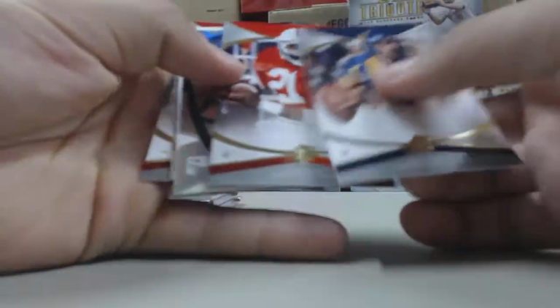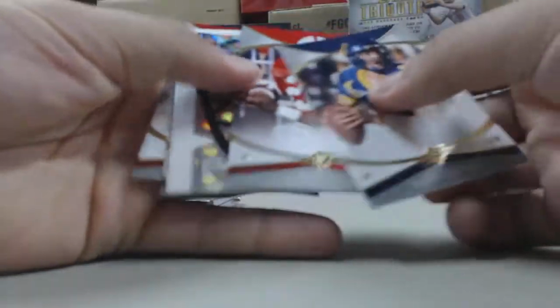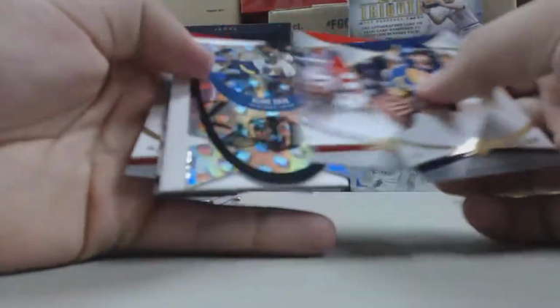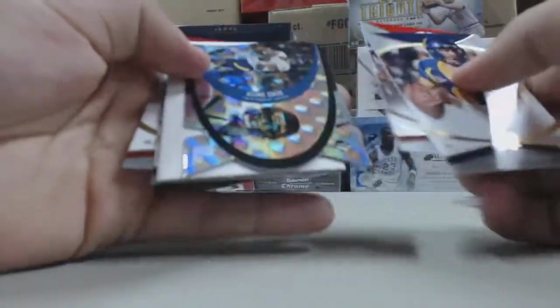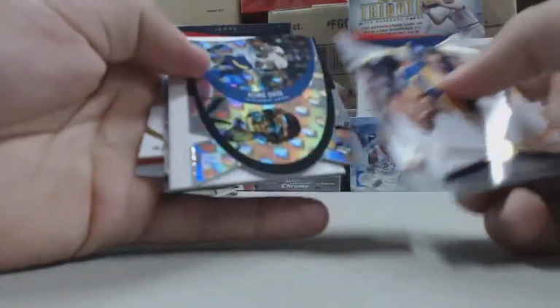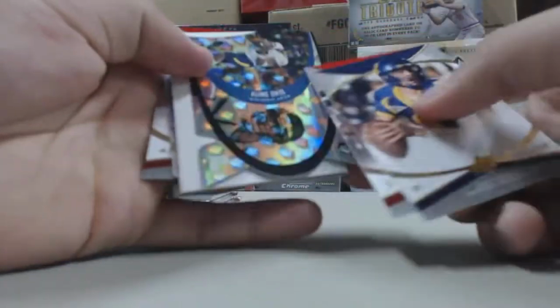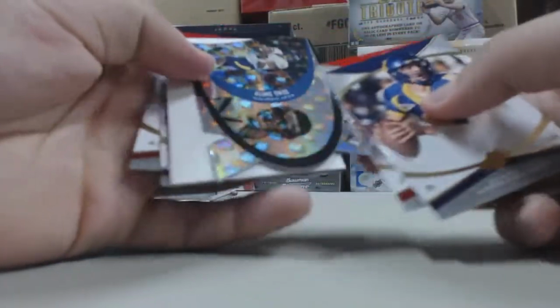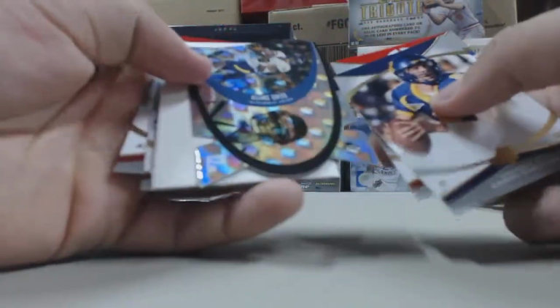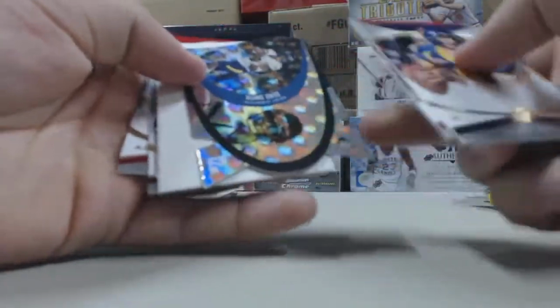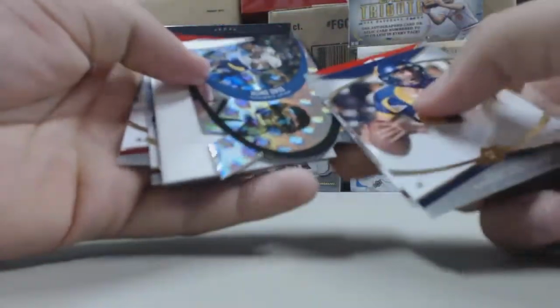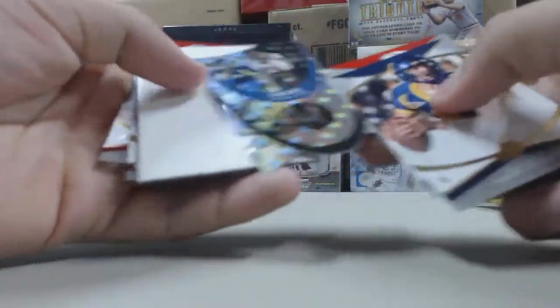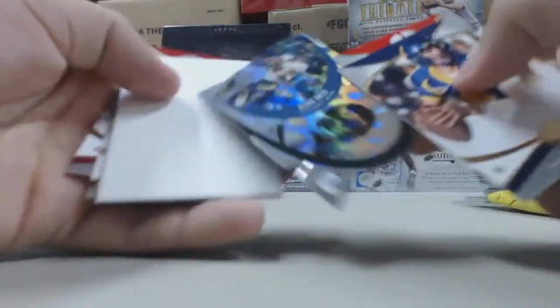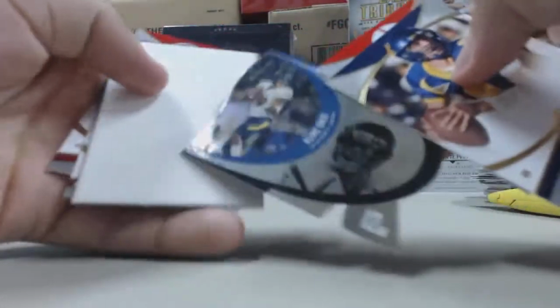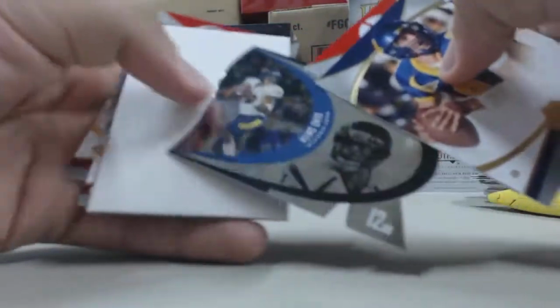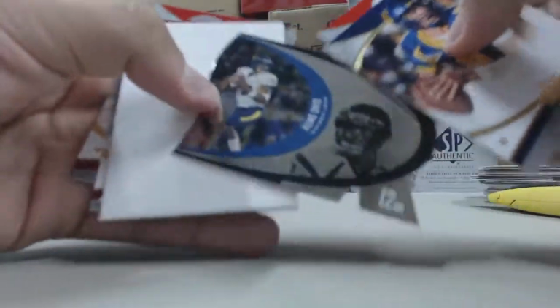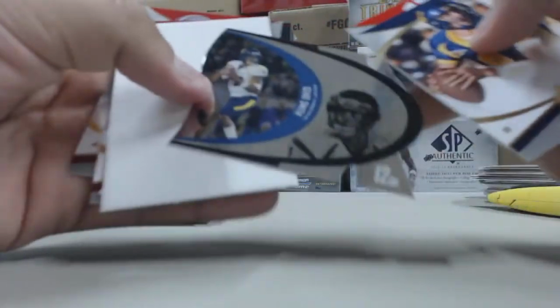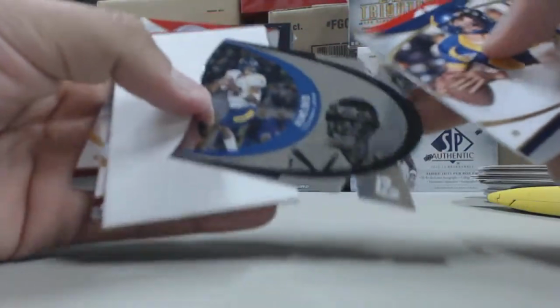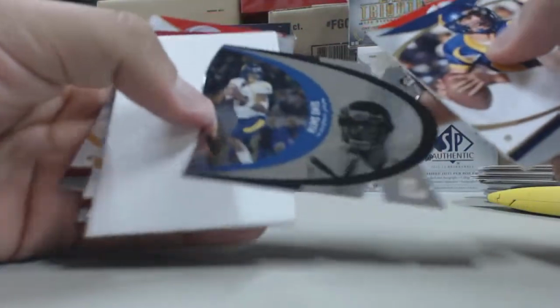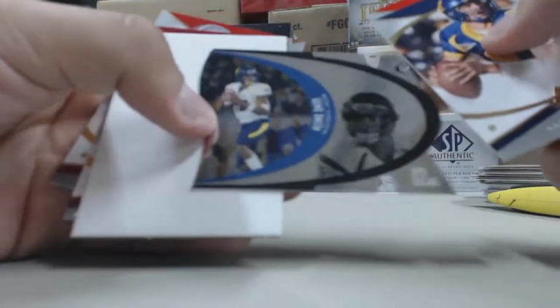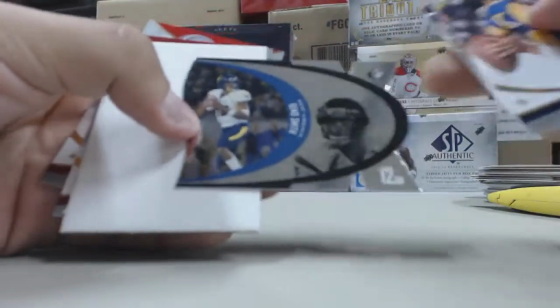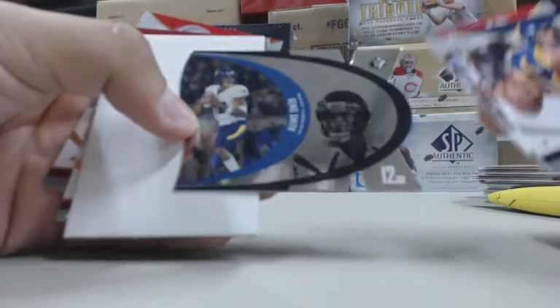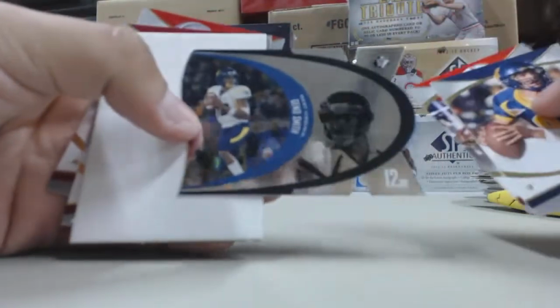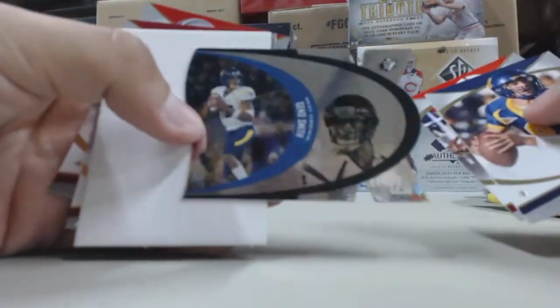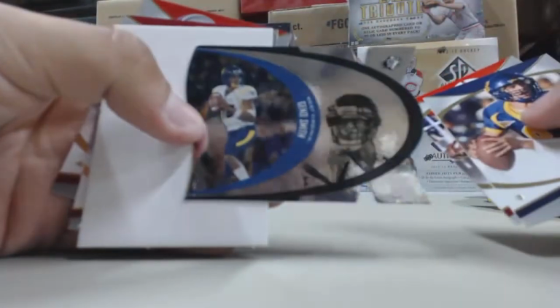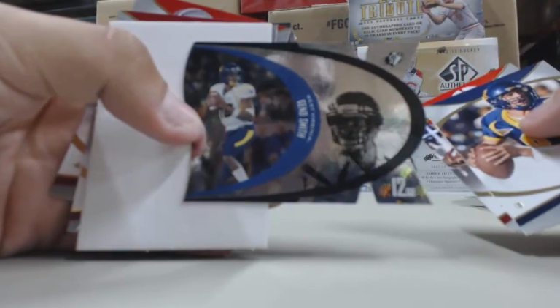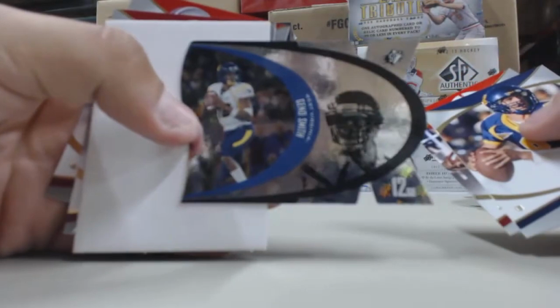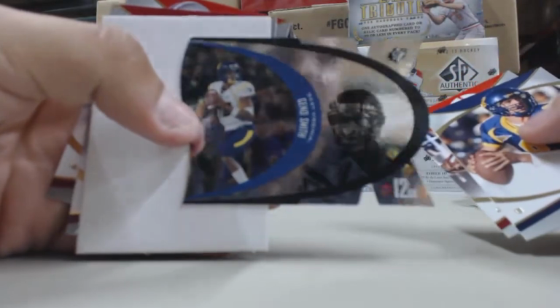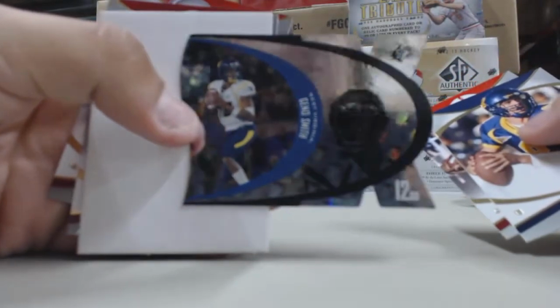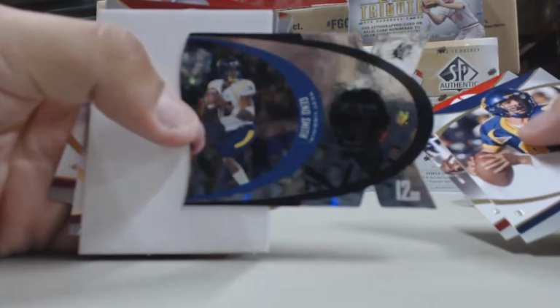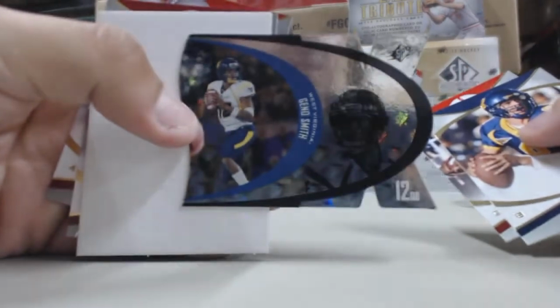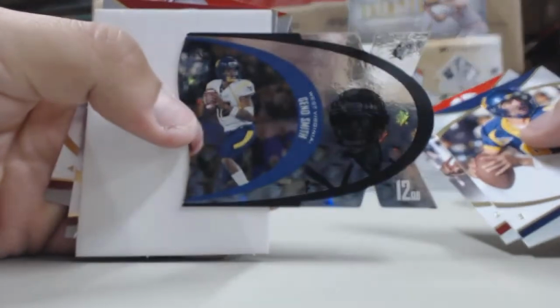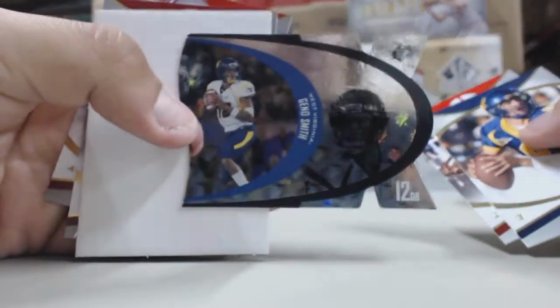Next pack, the Vigino Smith insert card.